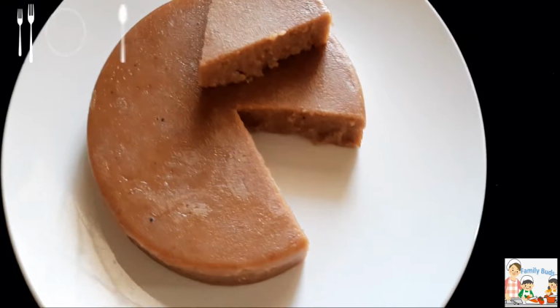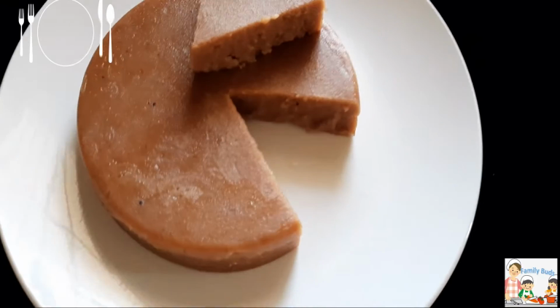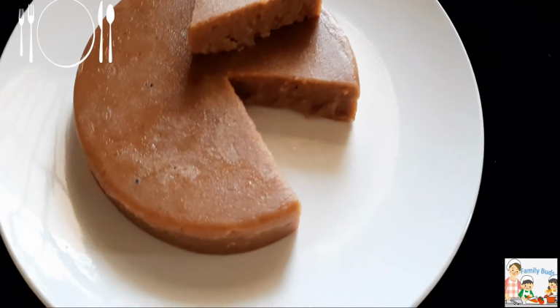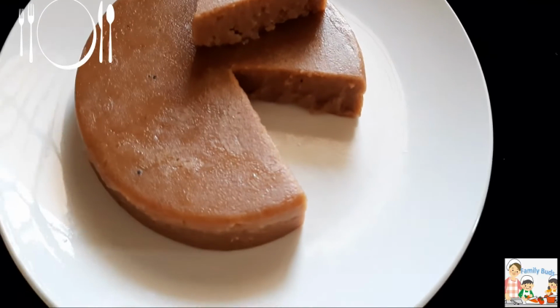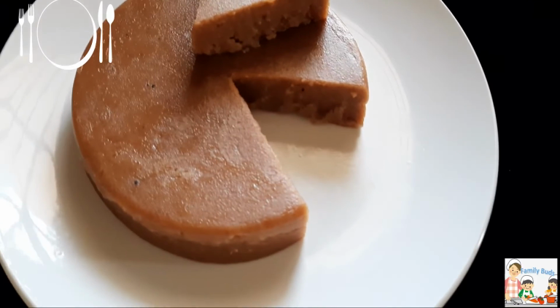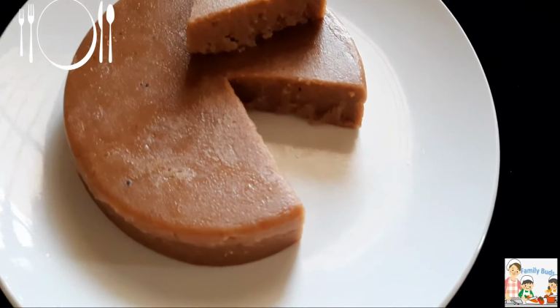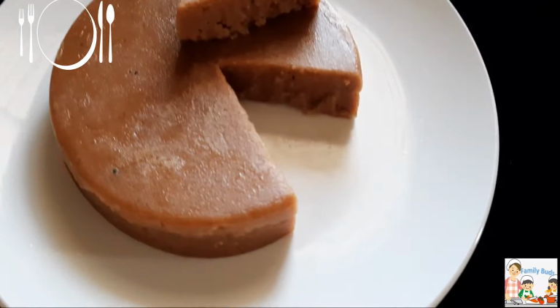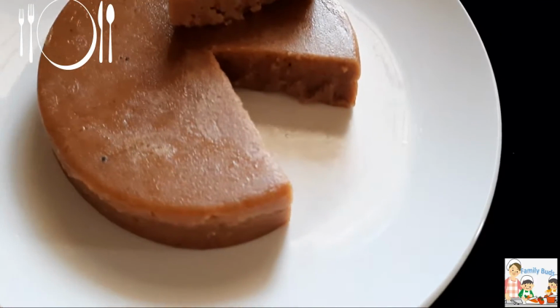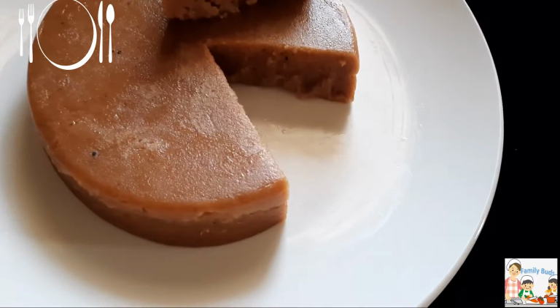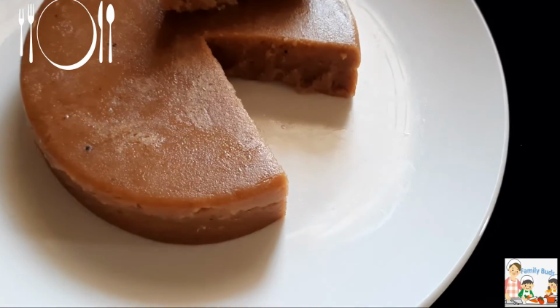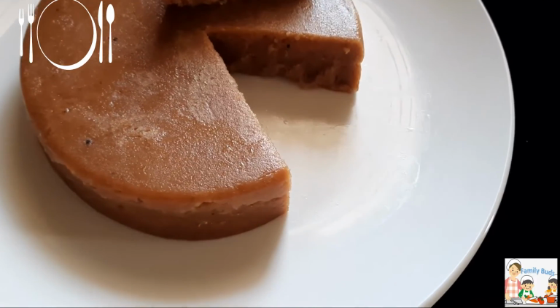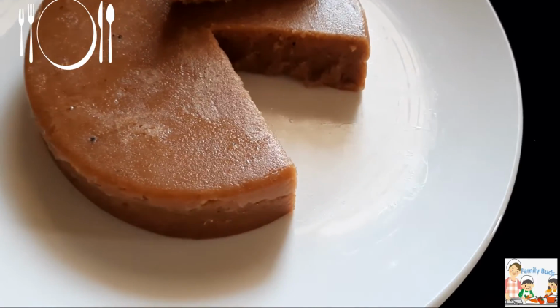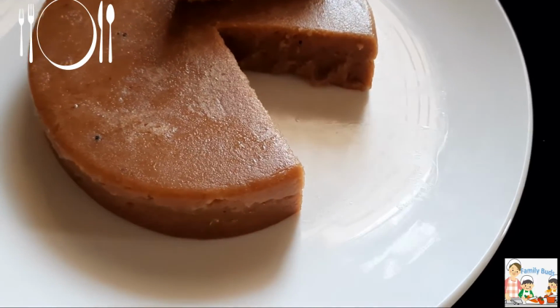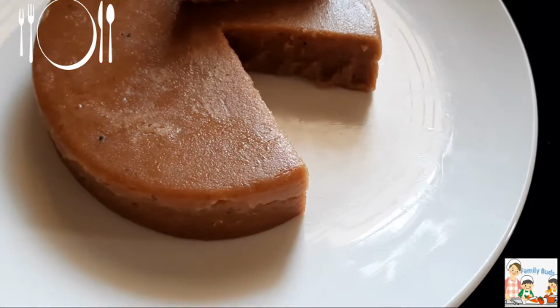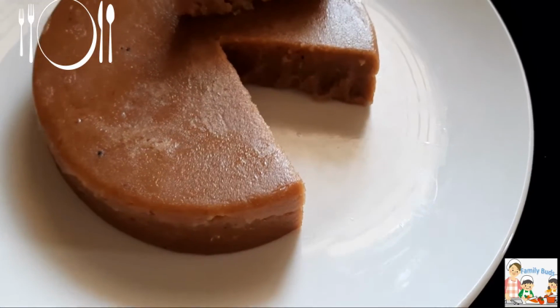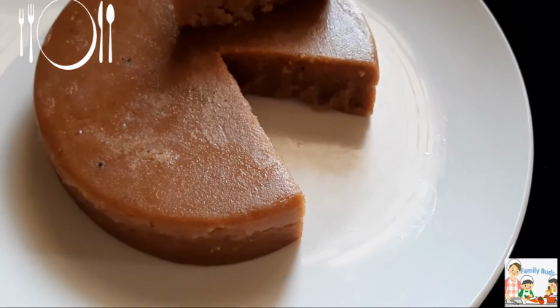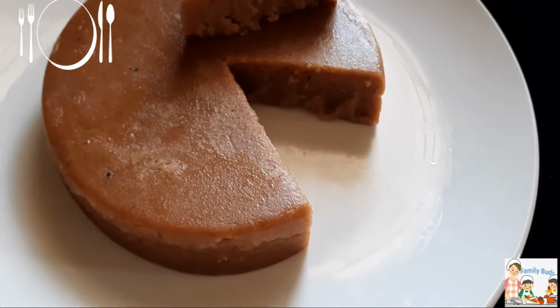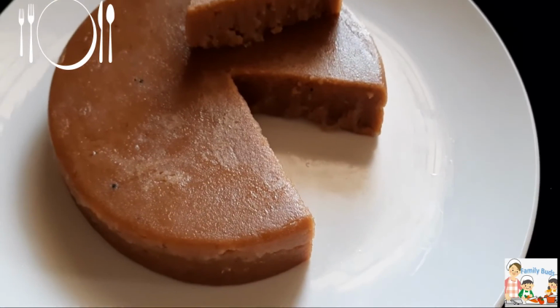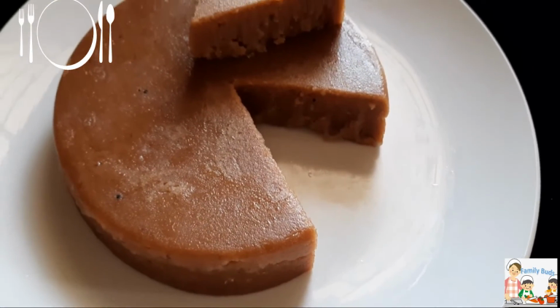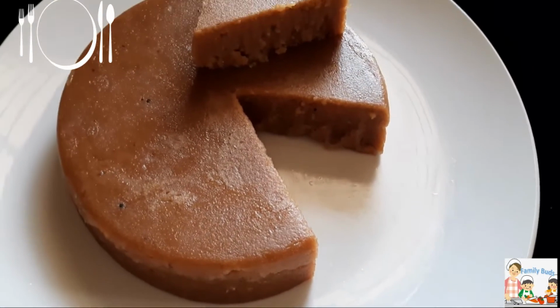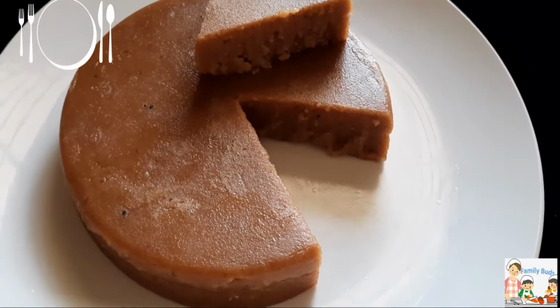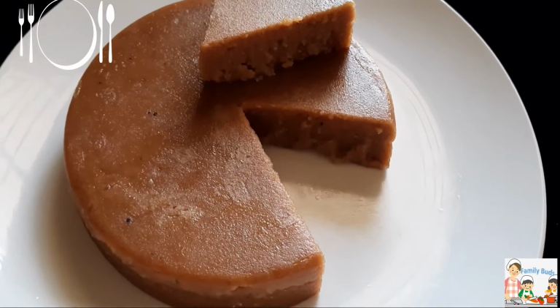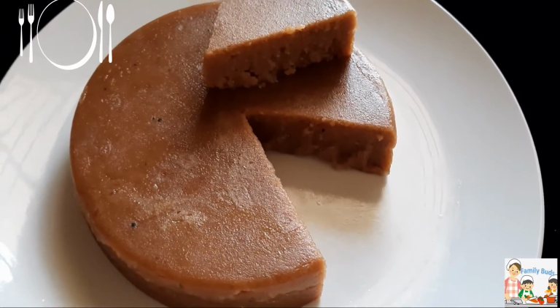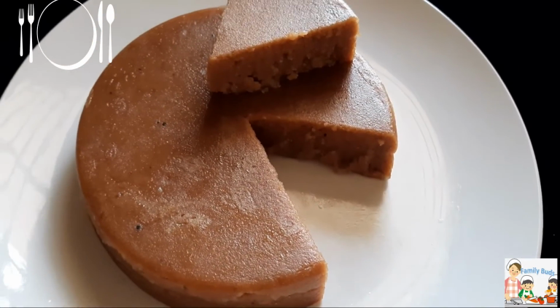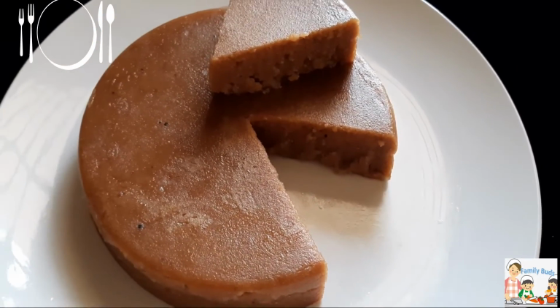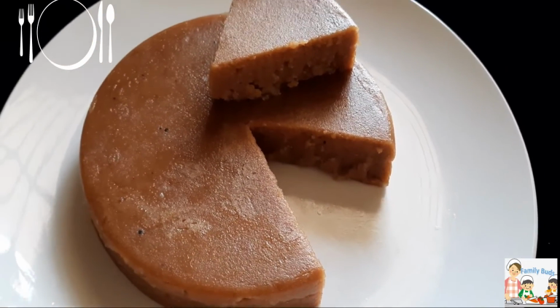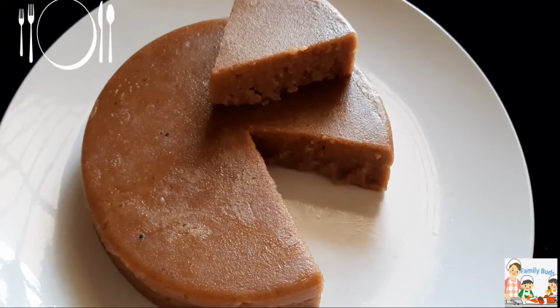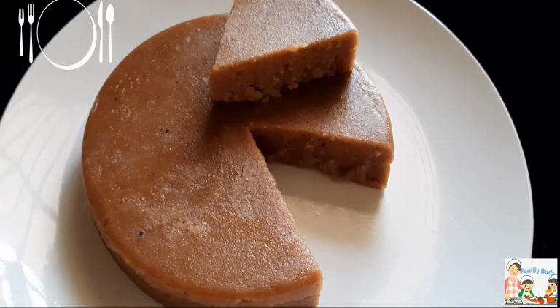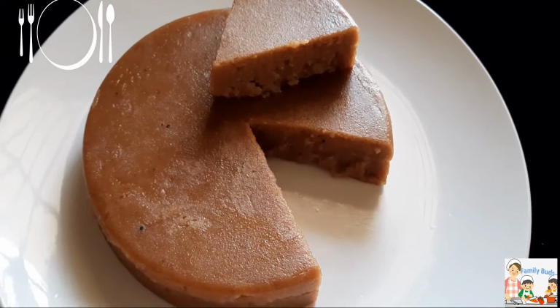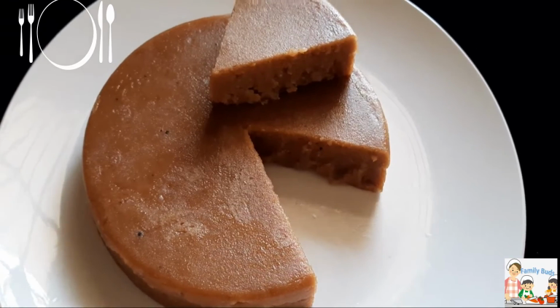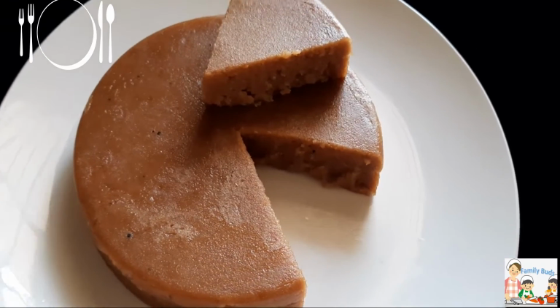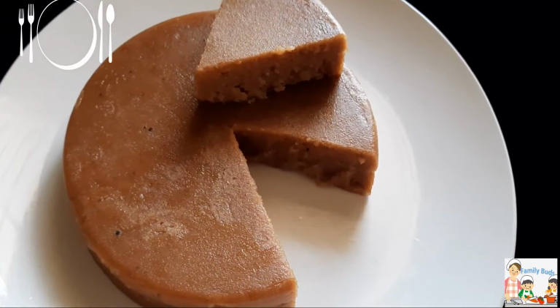Welcome to this video. In this video, we will put a lot of eggs in the pan and a little bit.